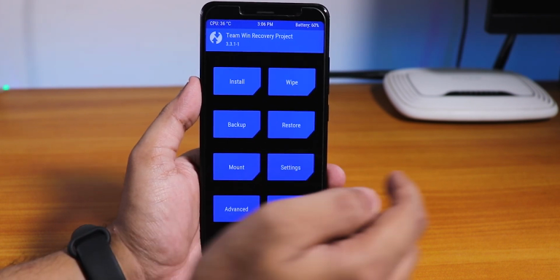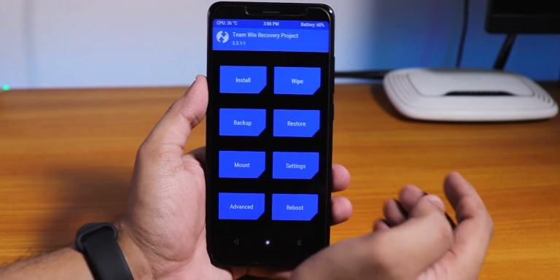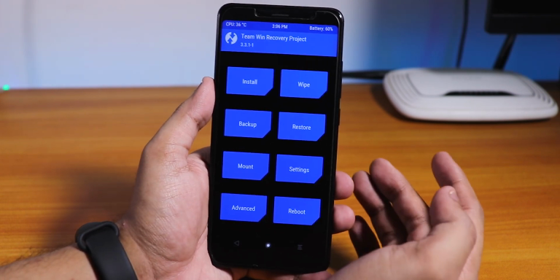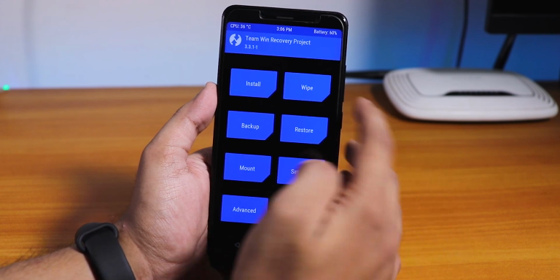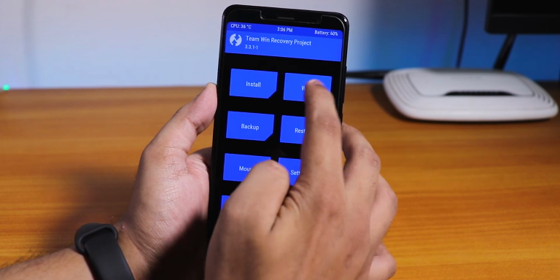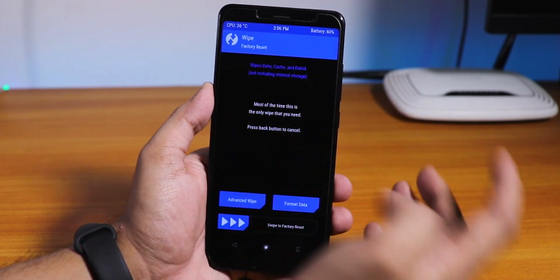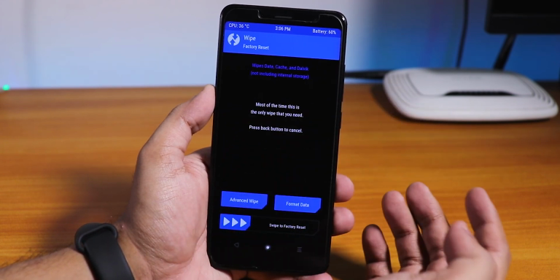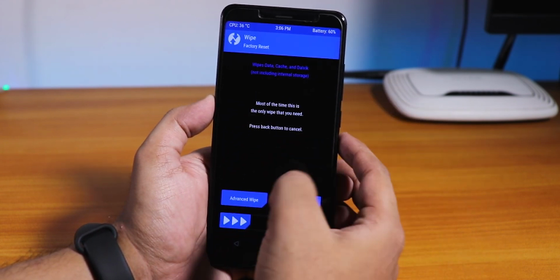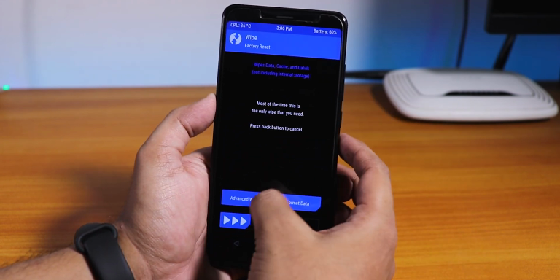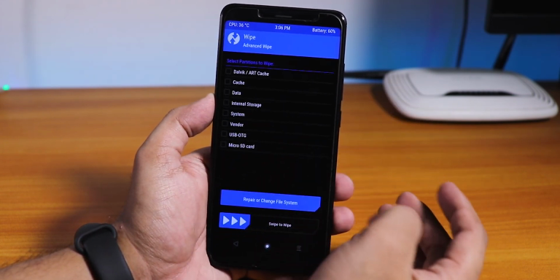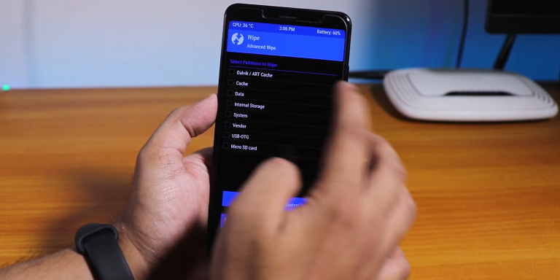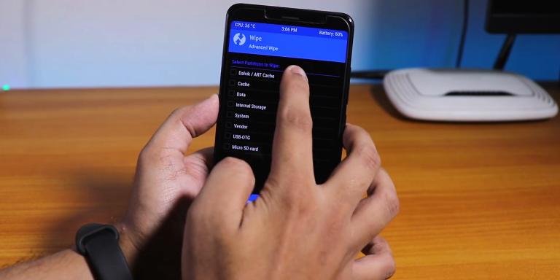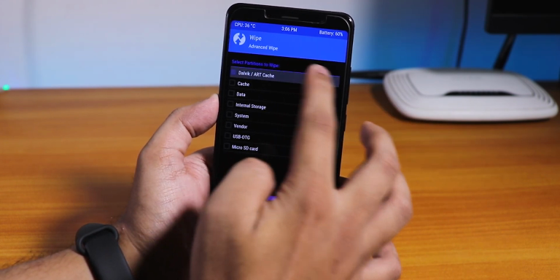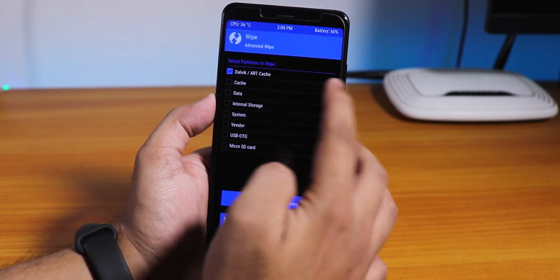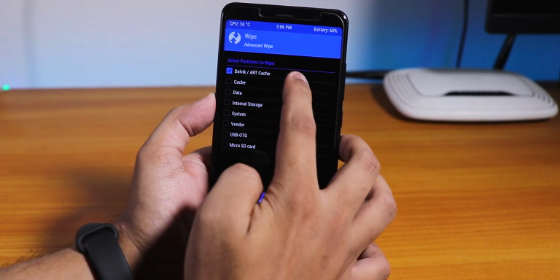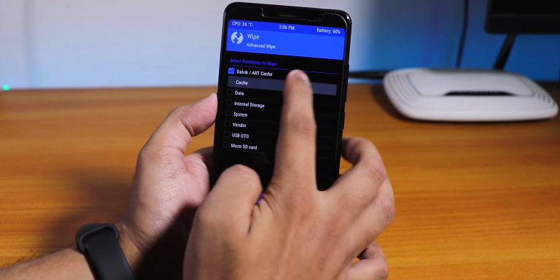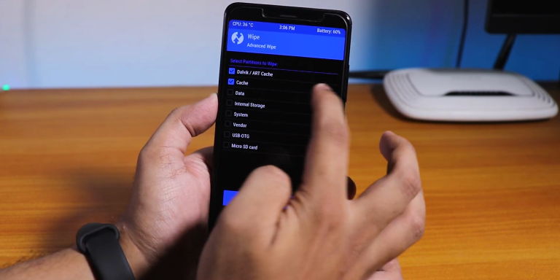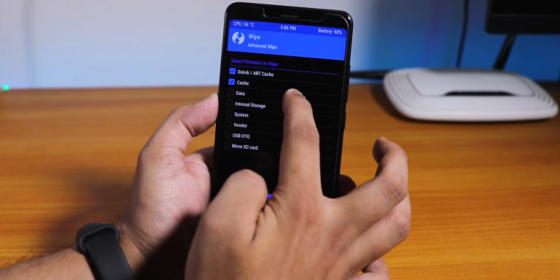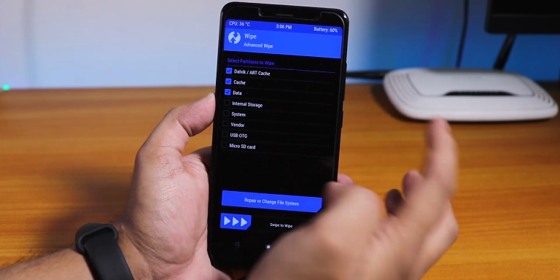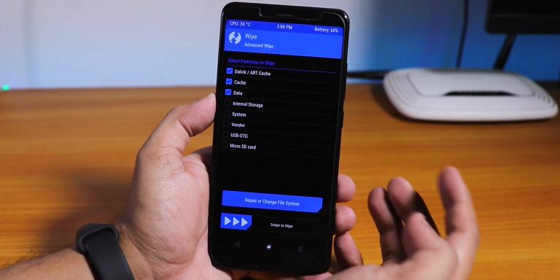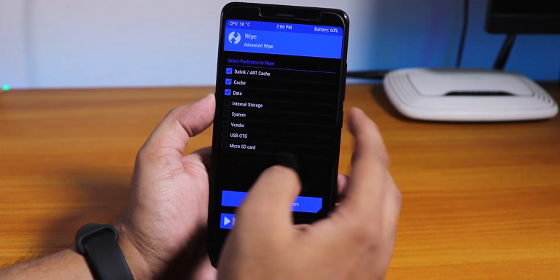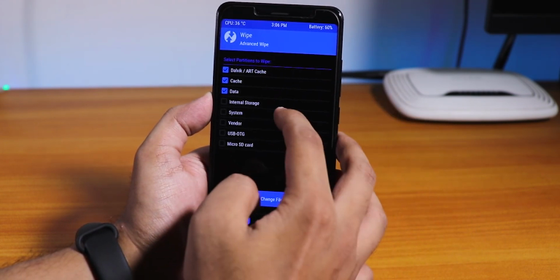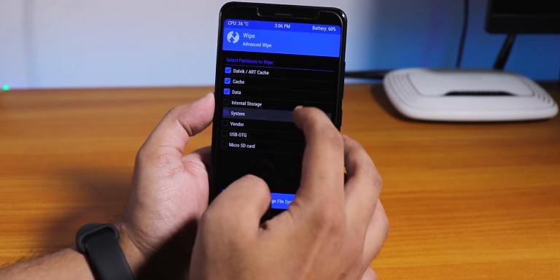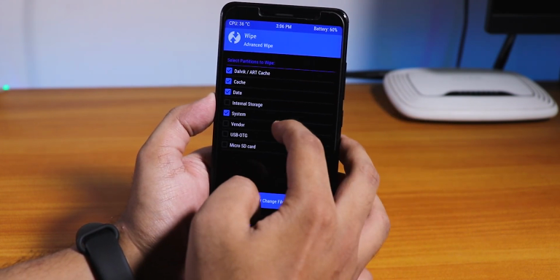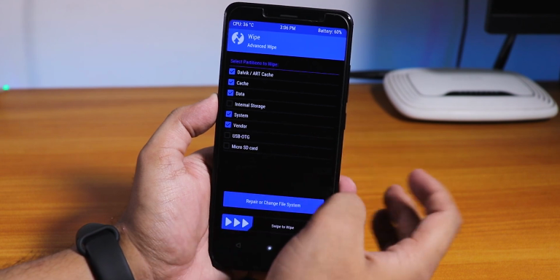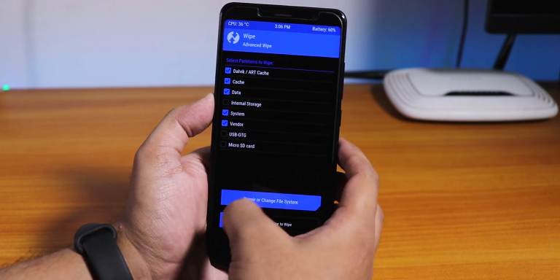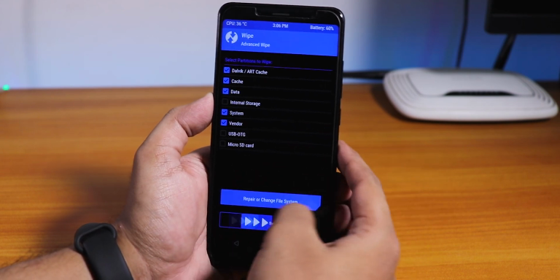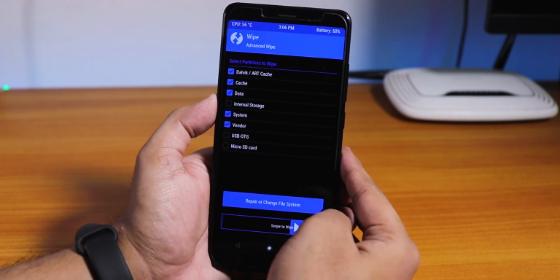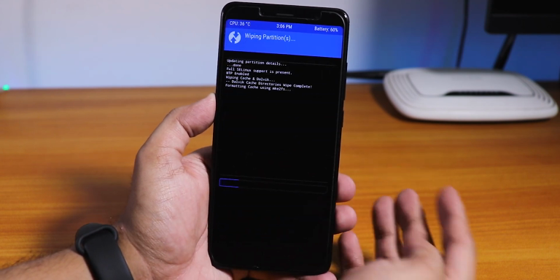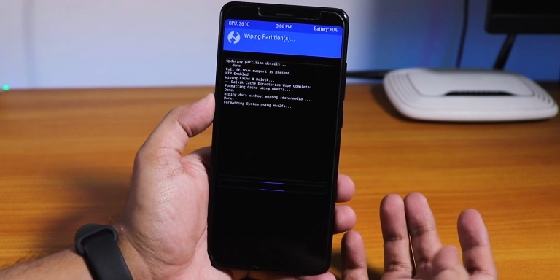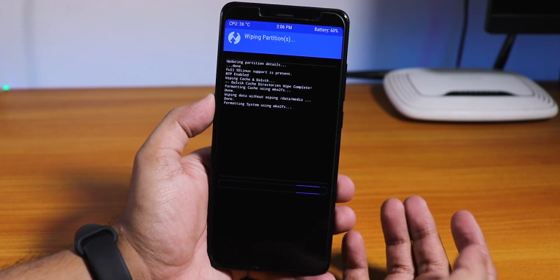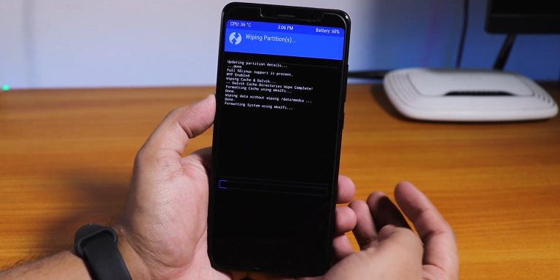Now you need to go to Wipe, then Advanced Wipe, then select Dalvik cache, data, system, and vendor, and just swipe to wipe.